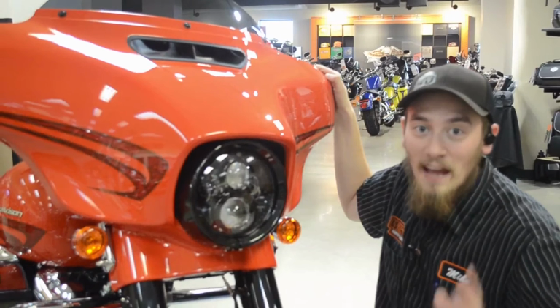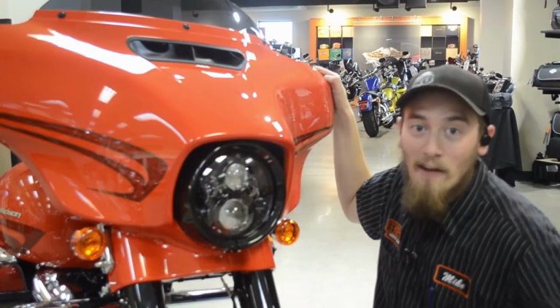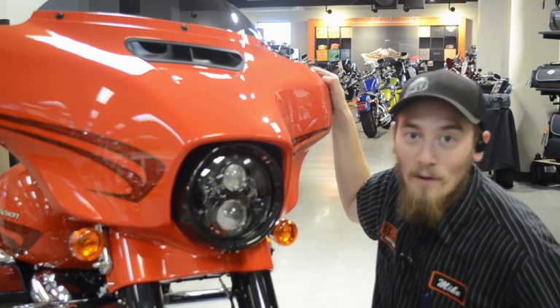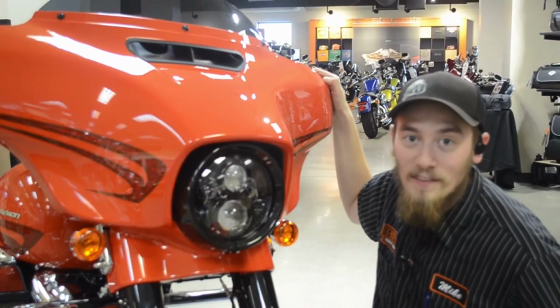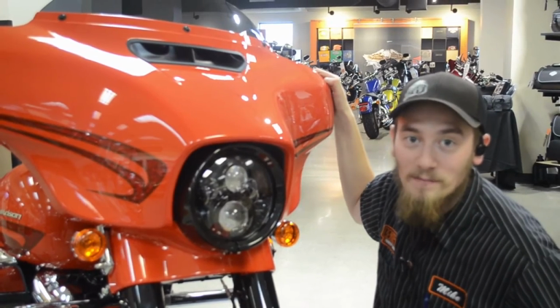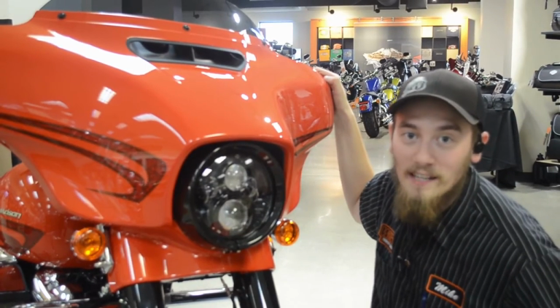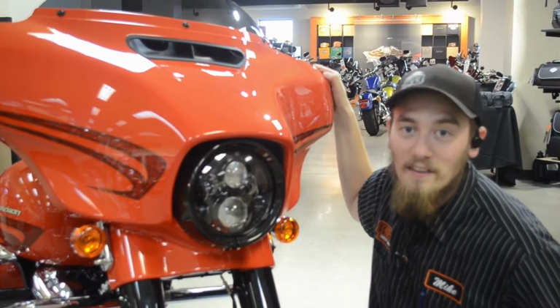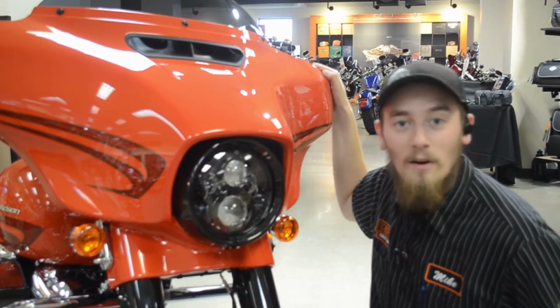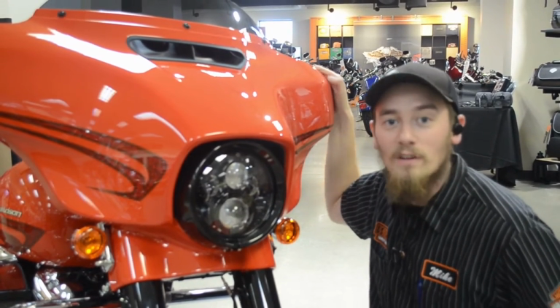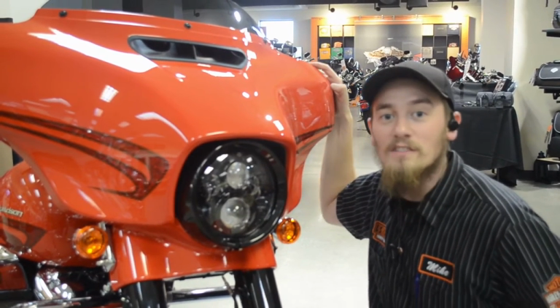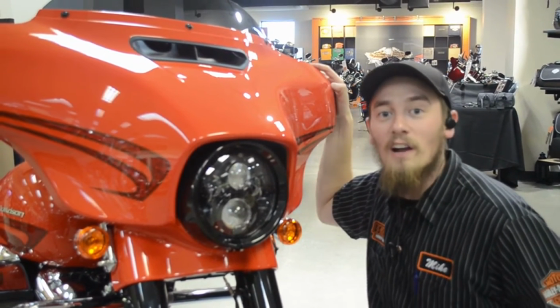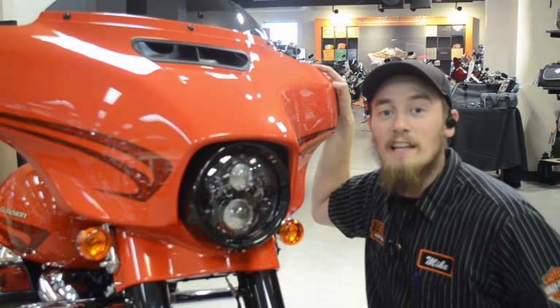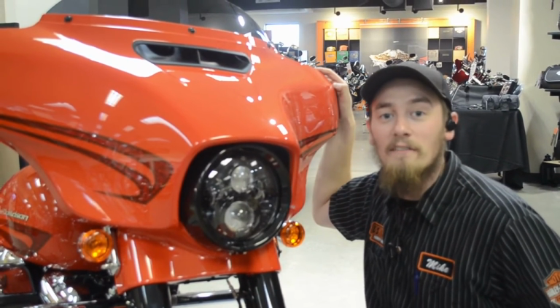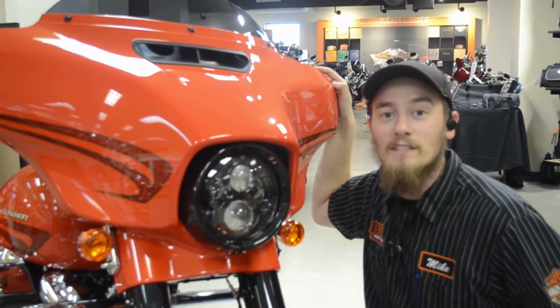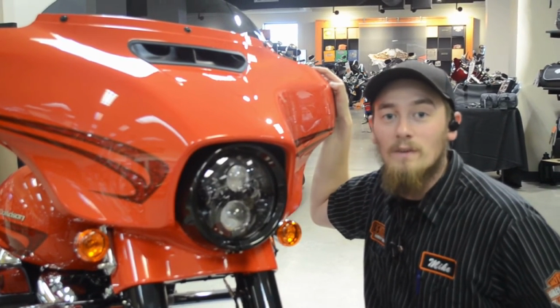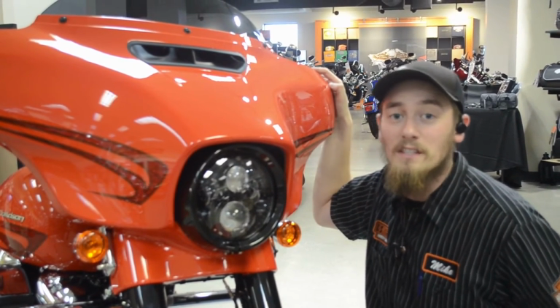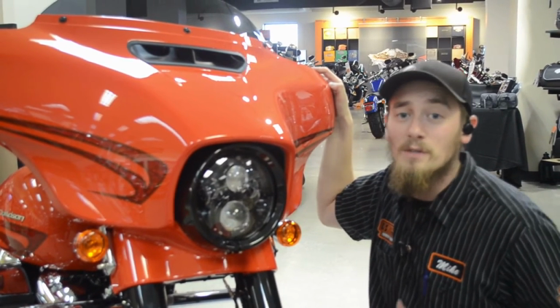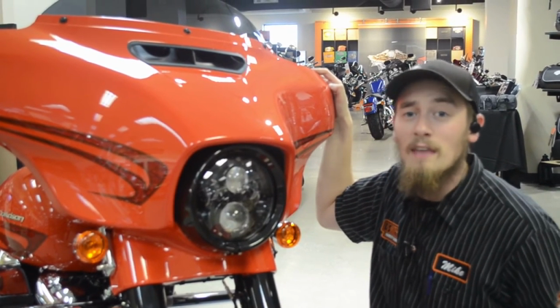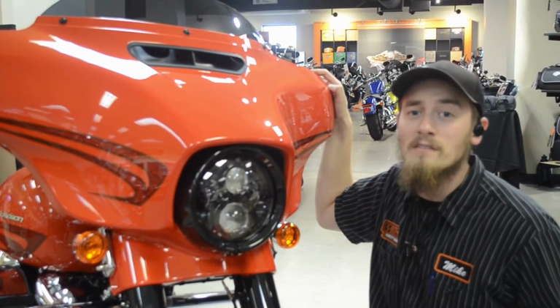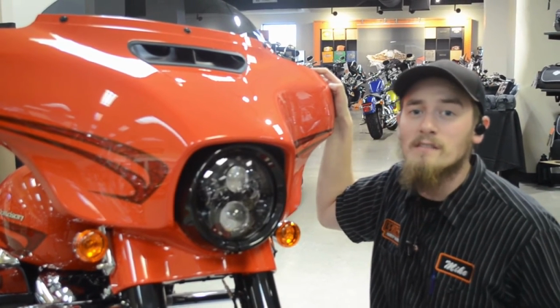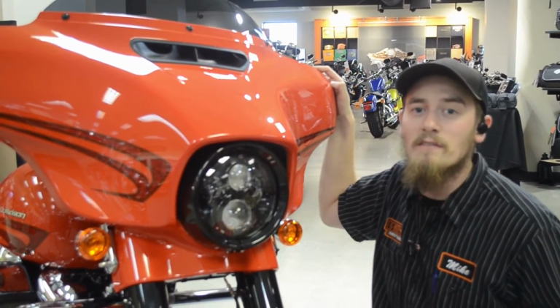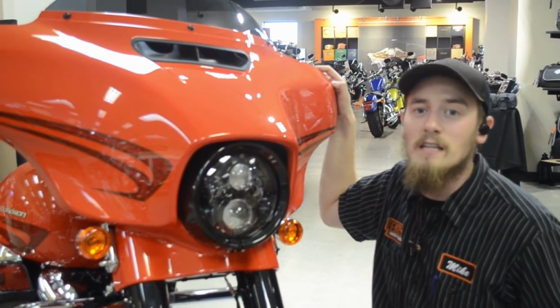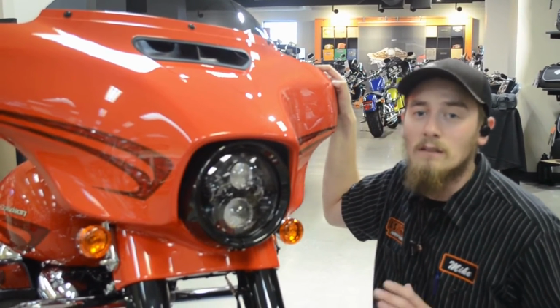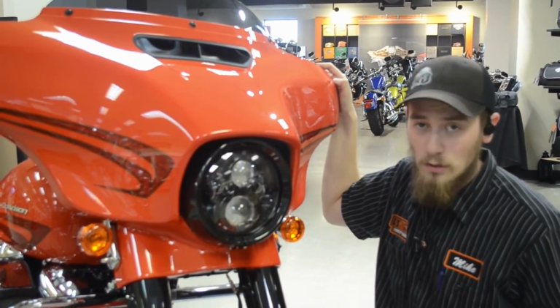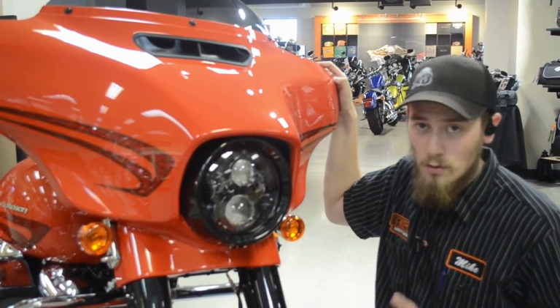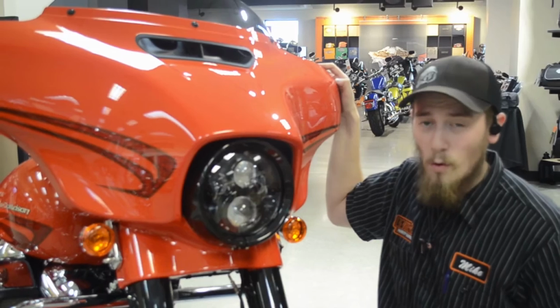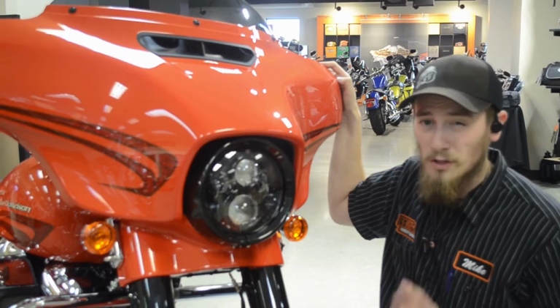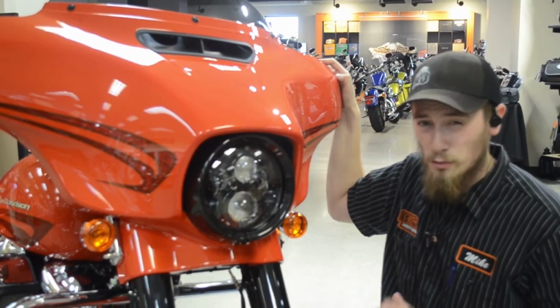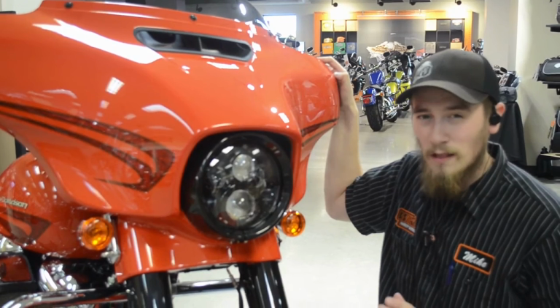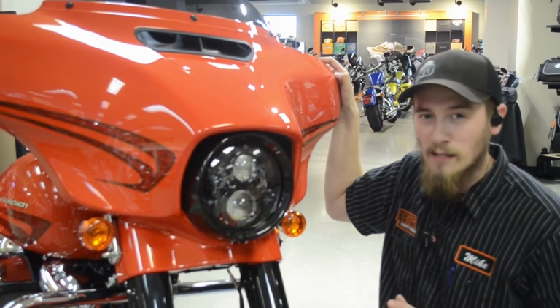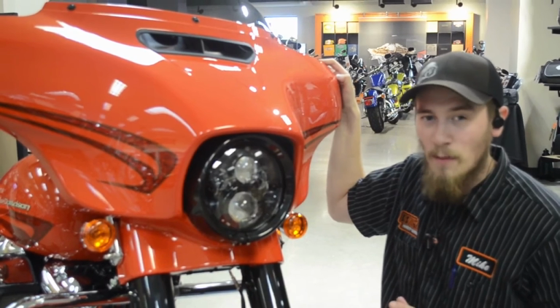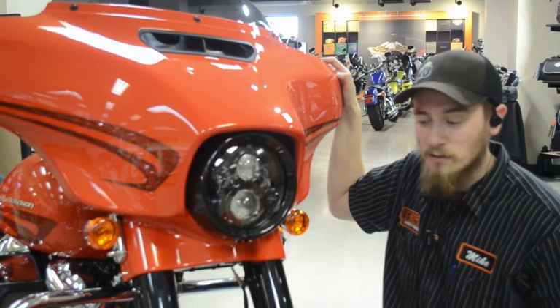Hey everyone, this is Mike down here at Wilkins Harley-Davidson with this 2017 Laguna Orange Street Glide Special.